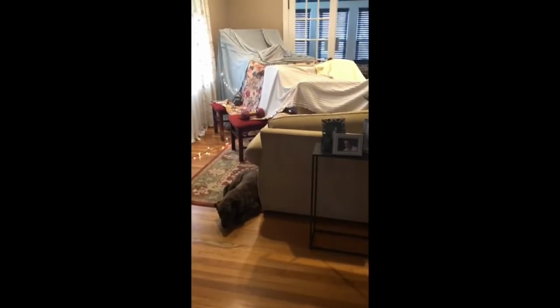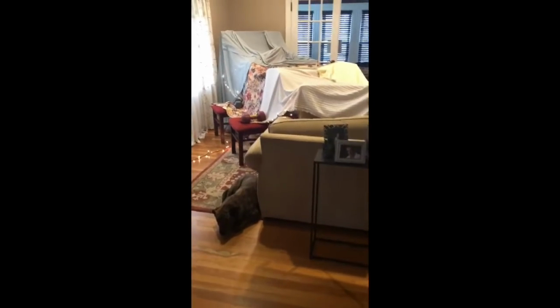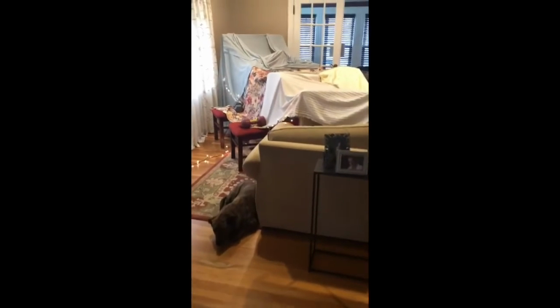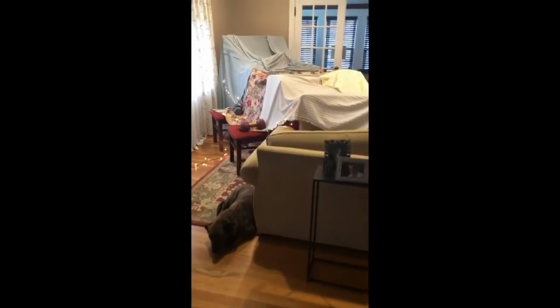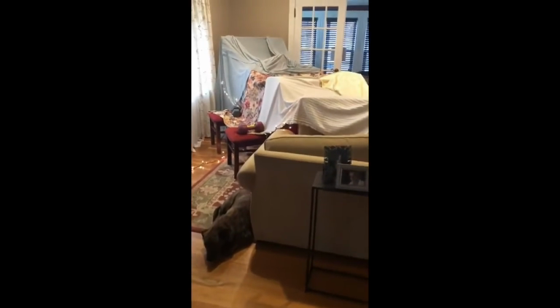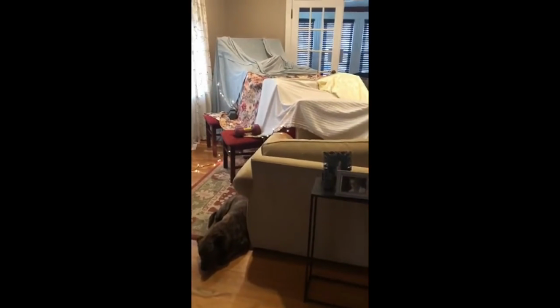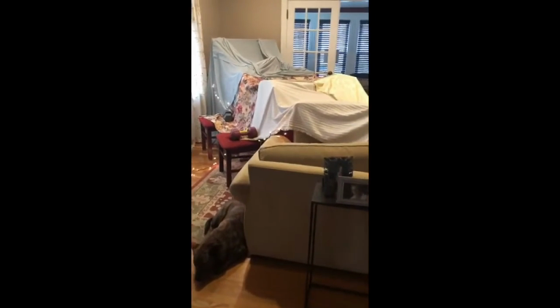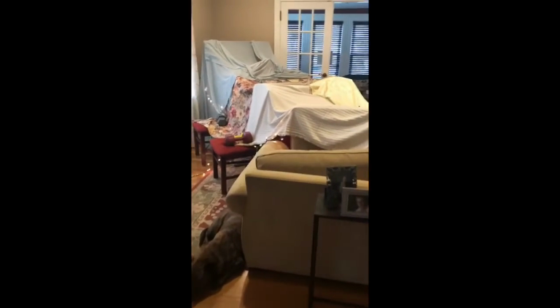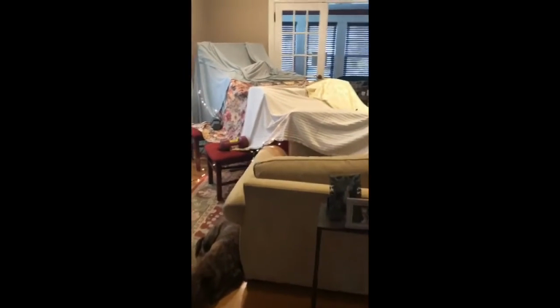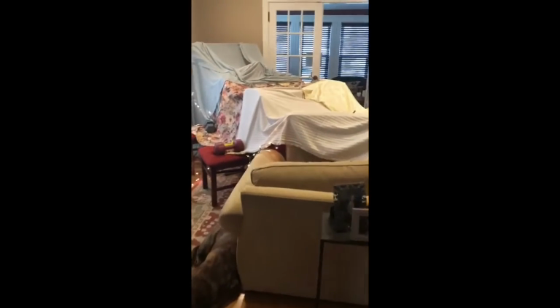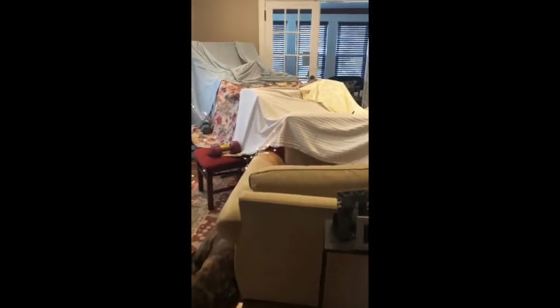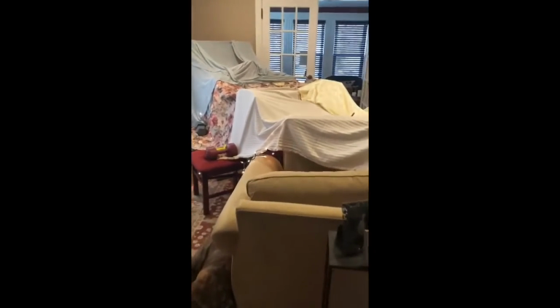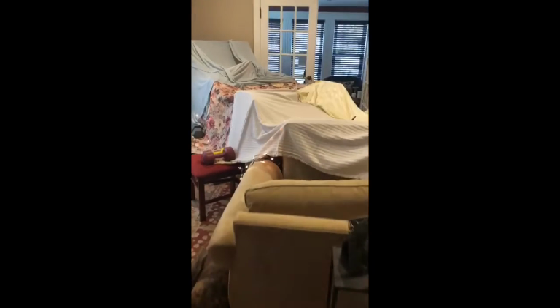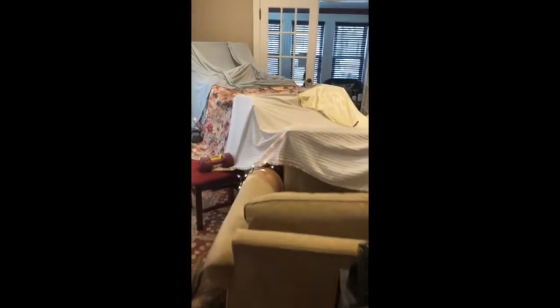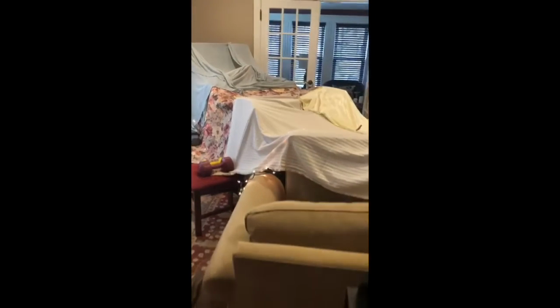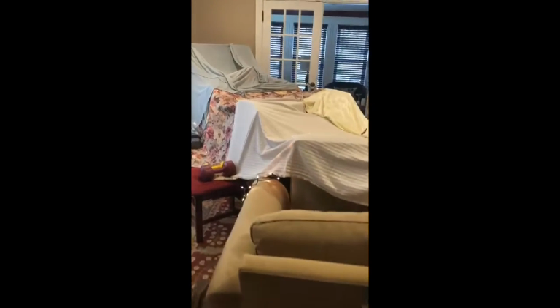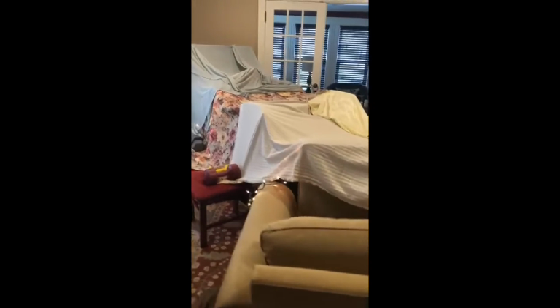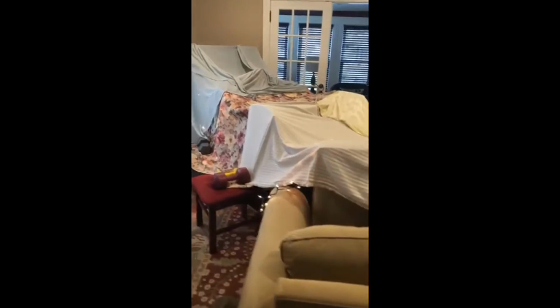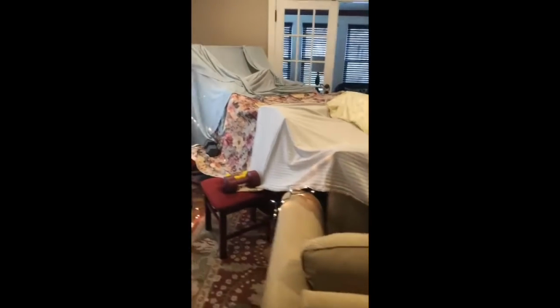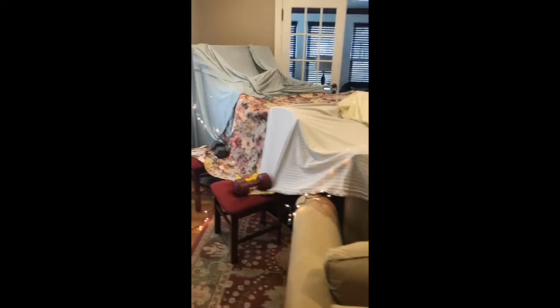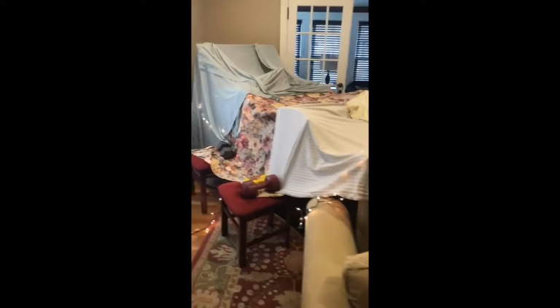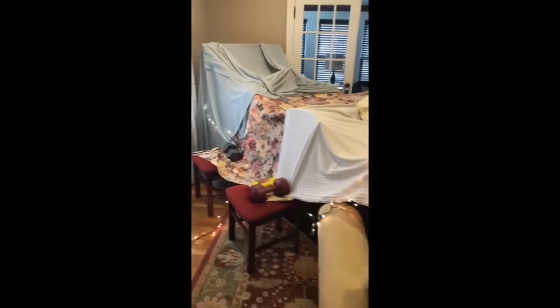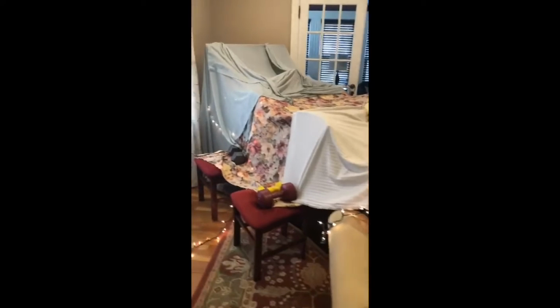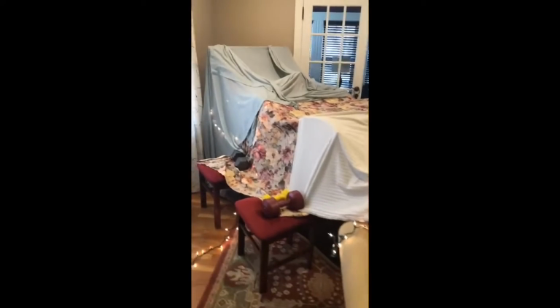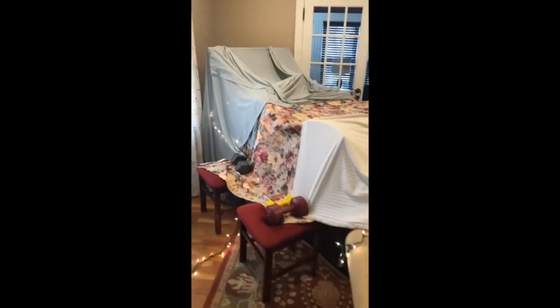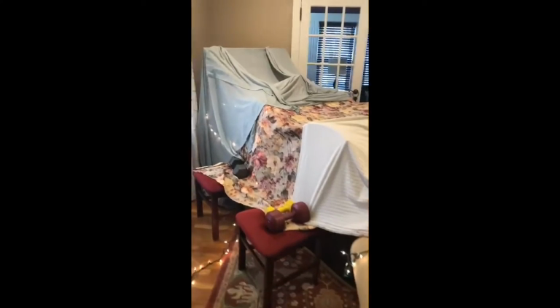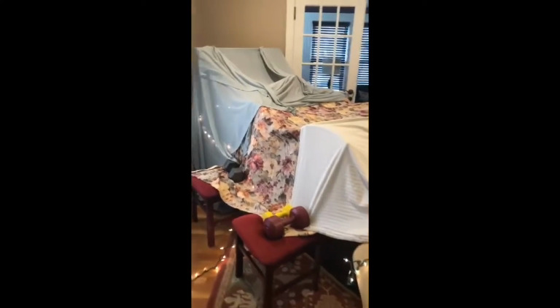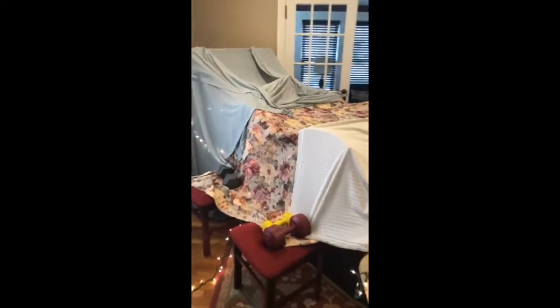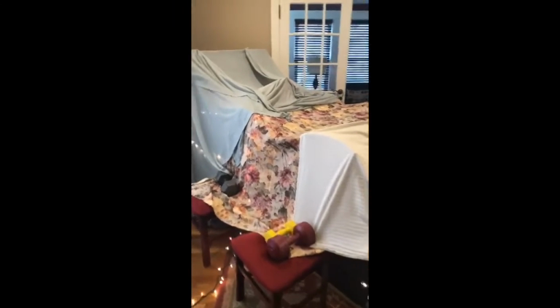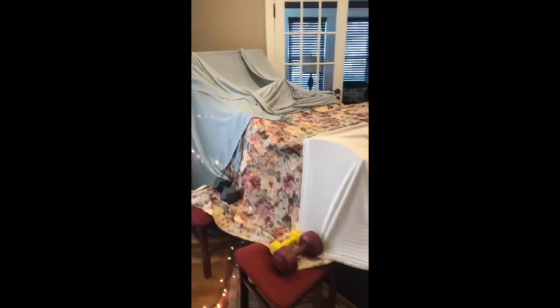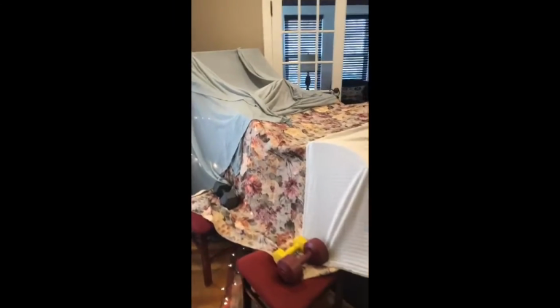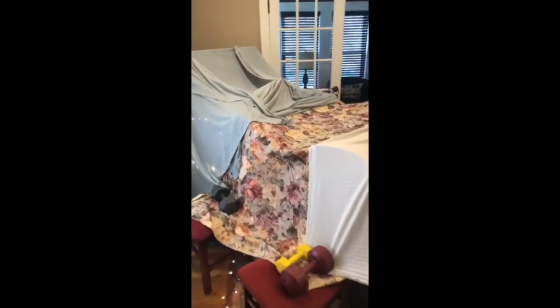We'll be right back. Check this awesome fort out.